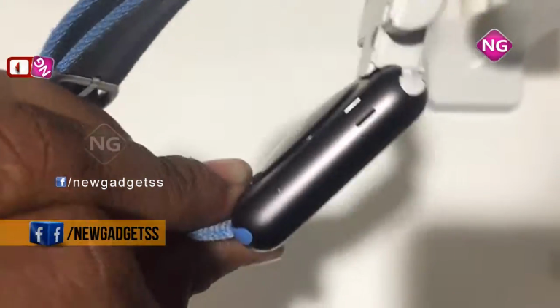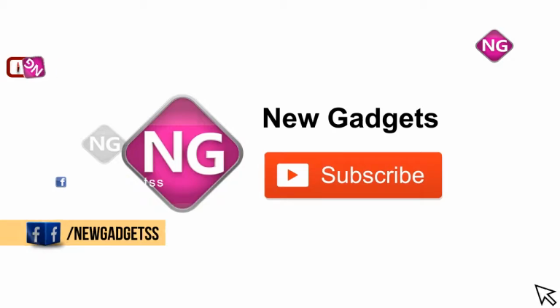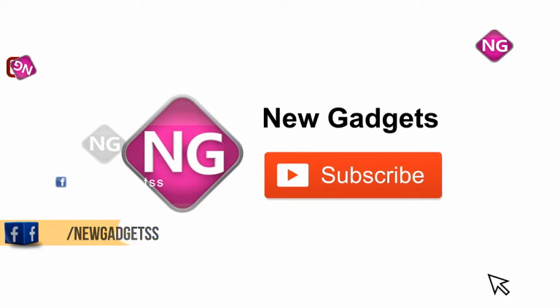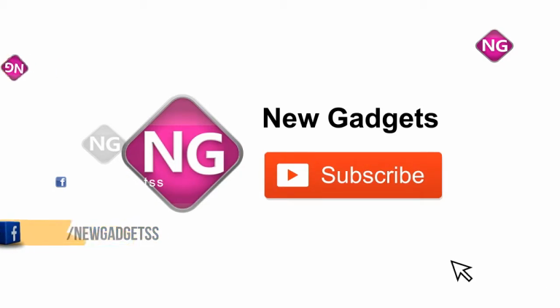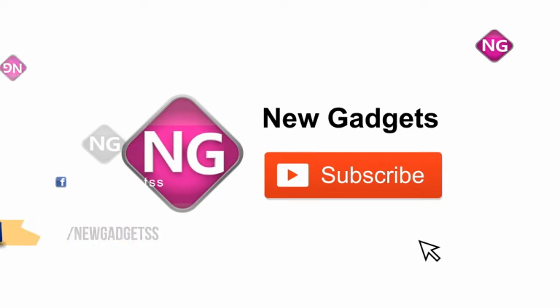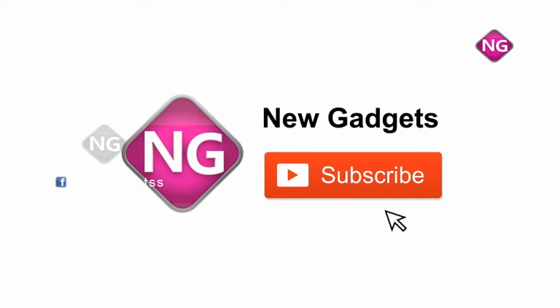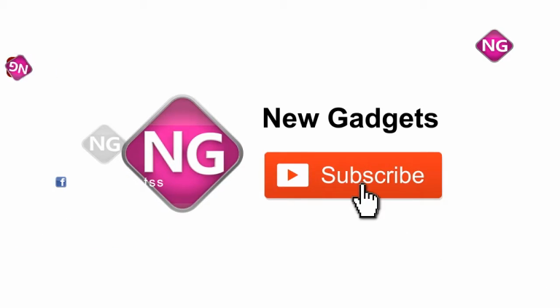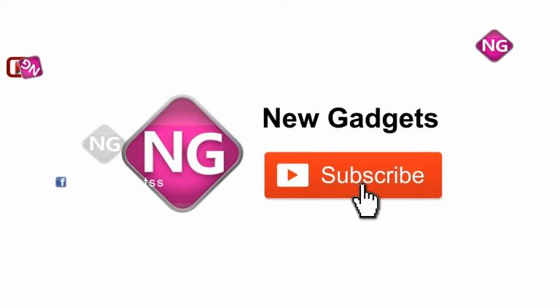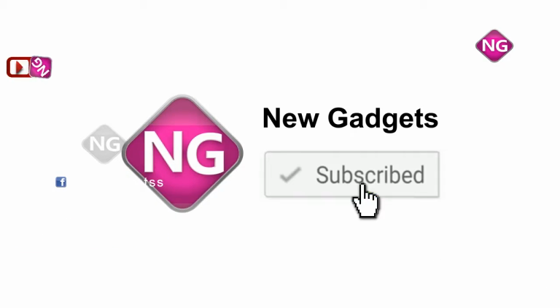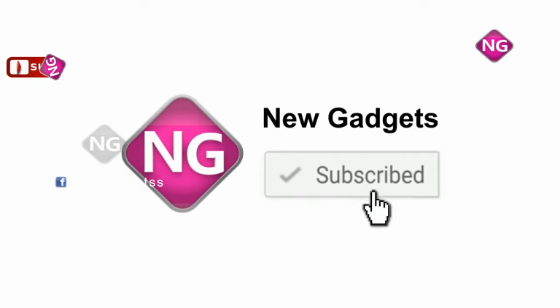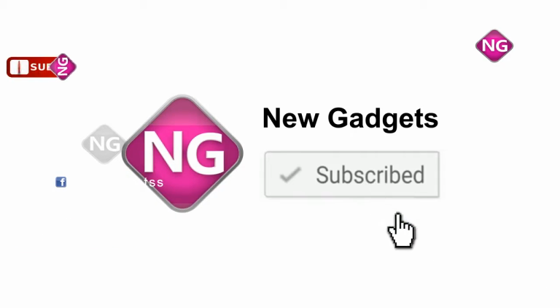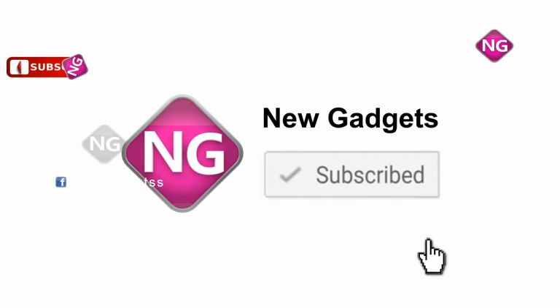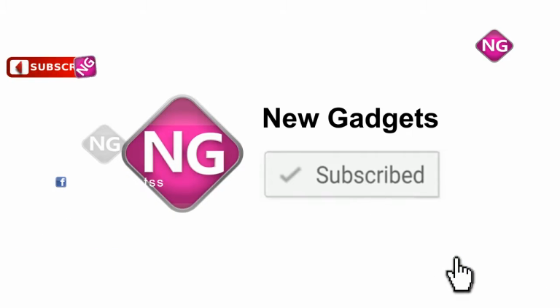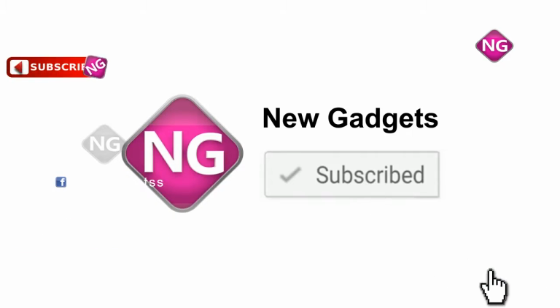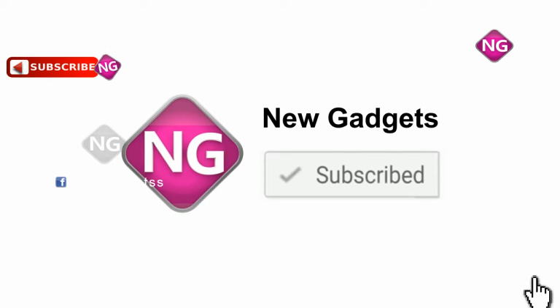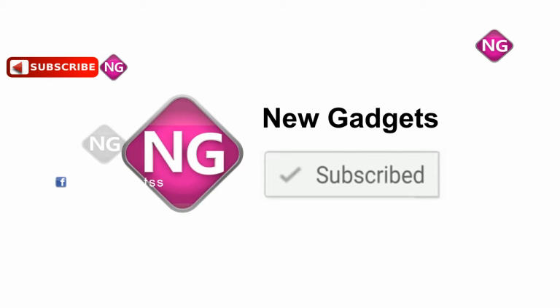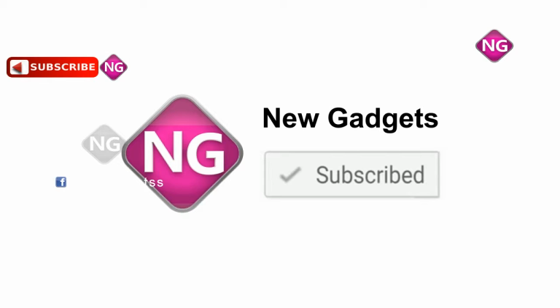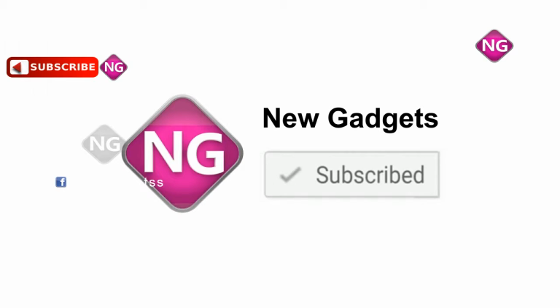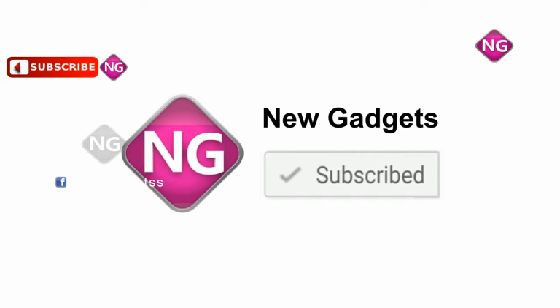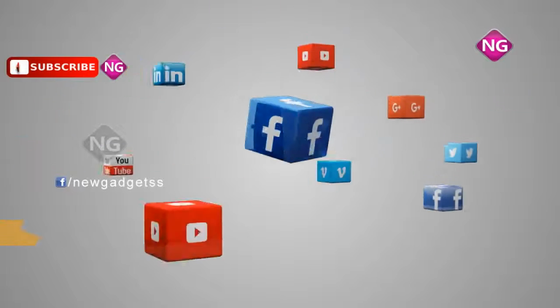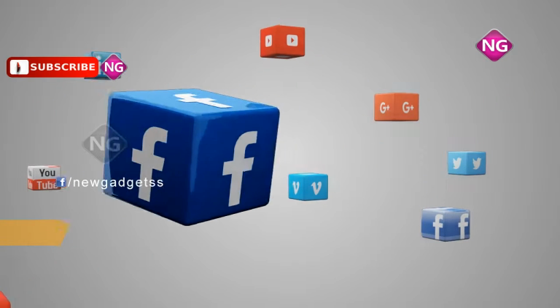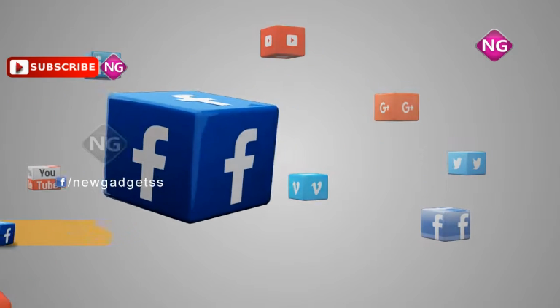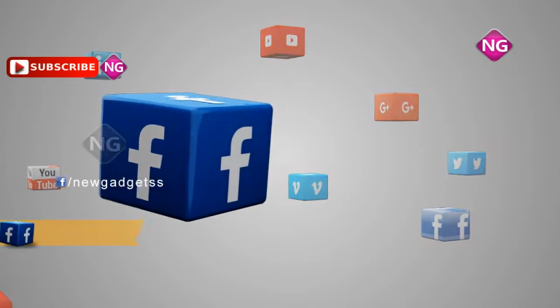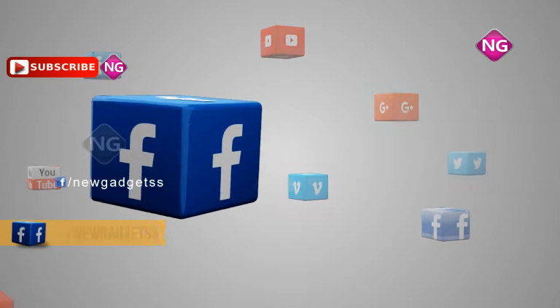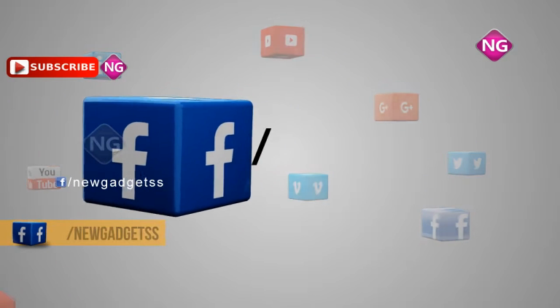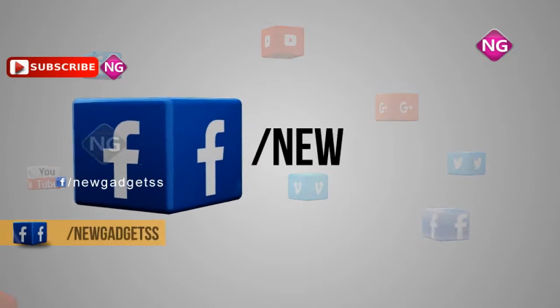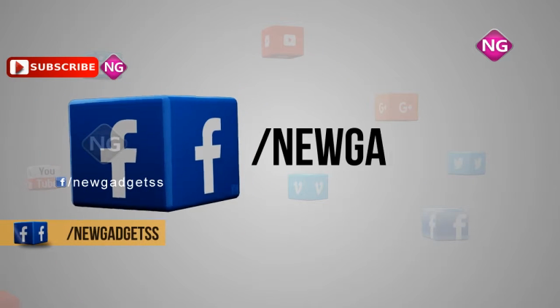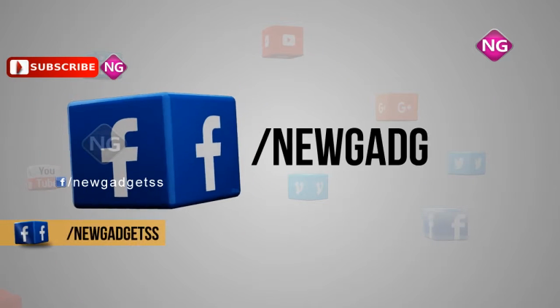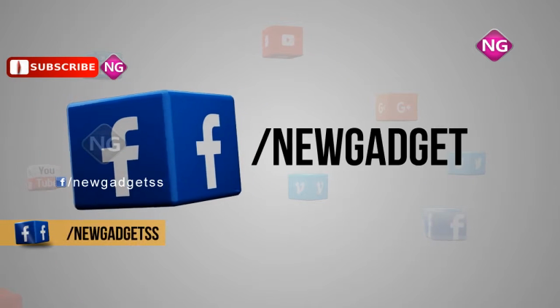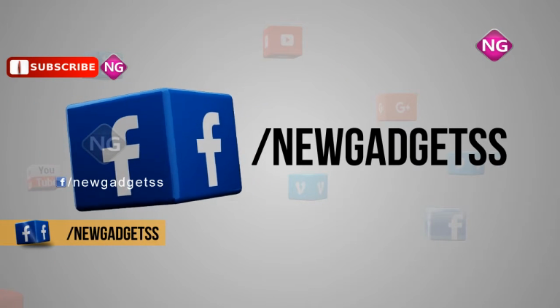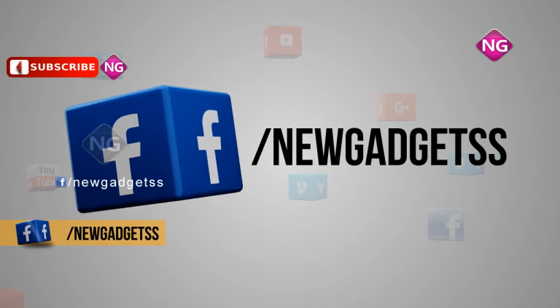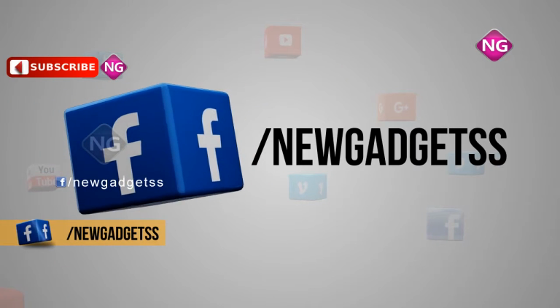If you liked this video, please subscribe to our channel and follow us on Facebook.